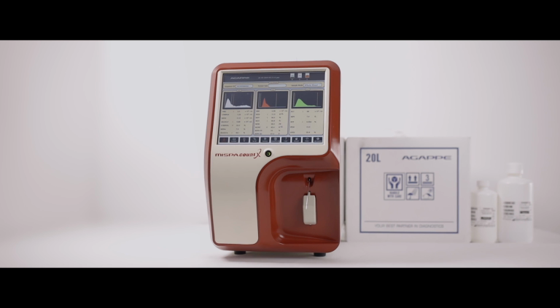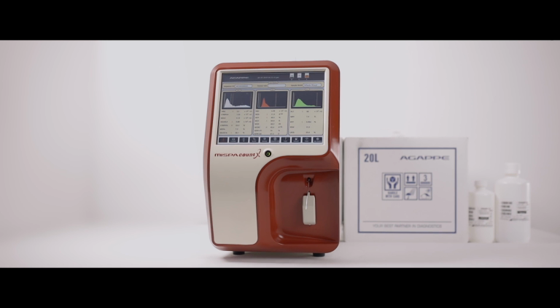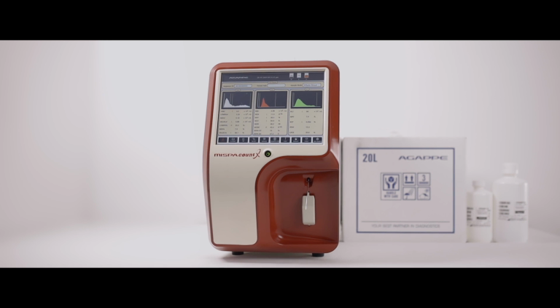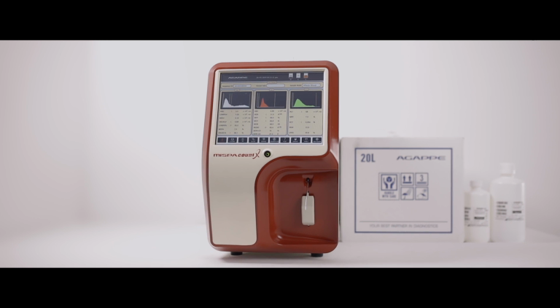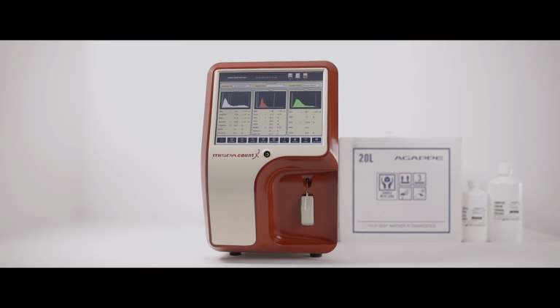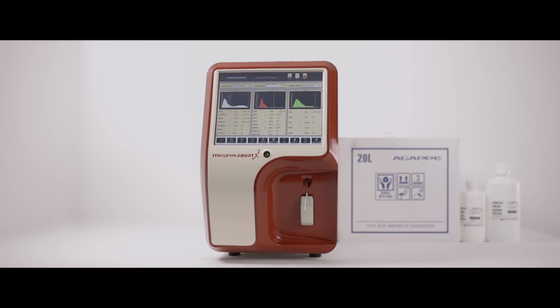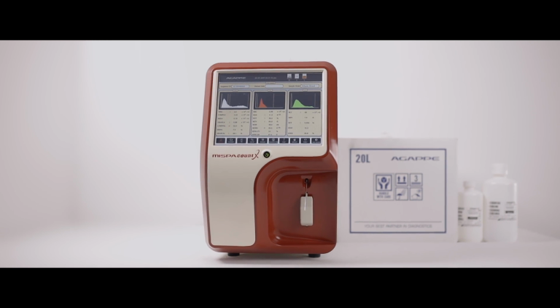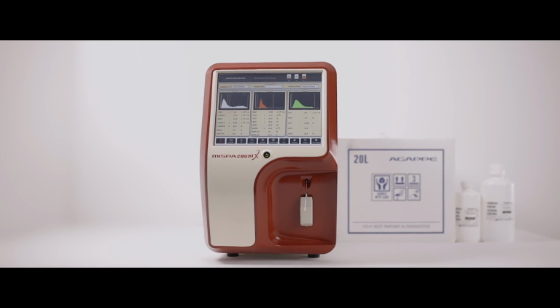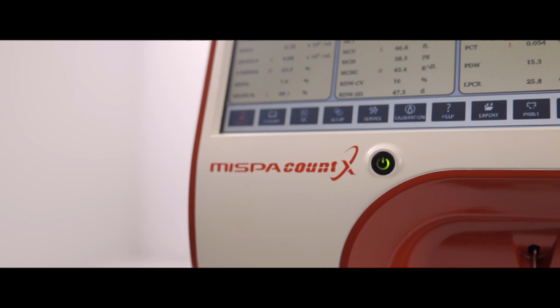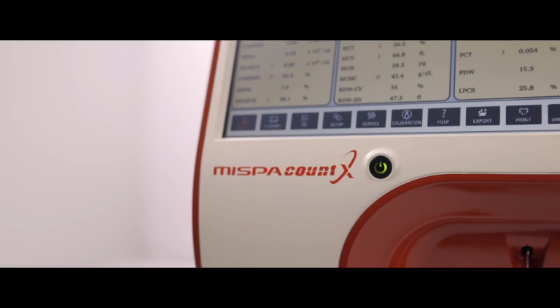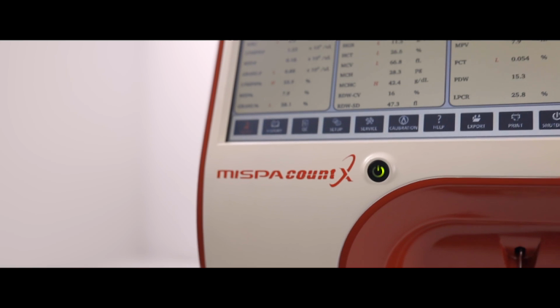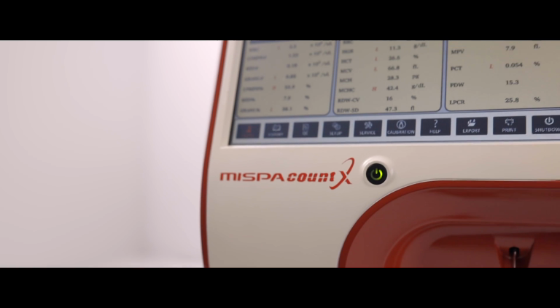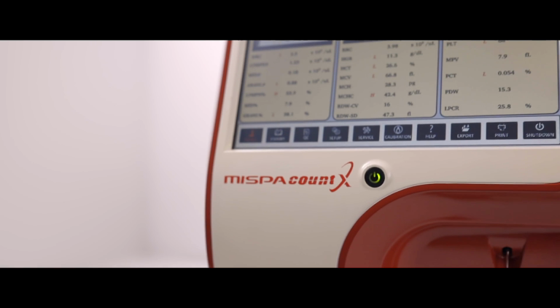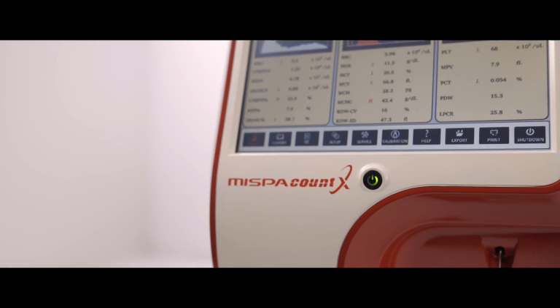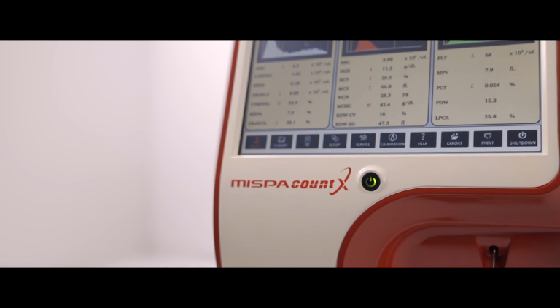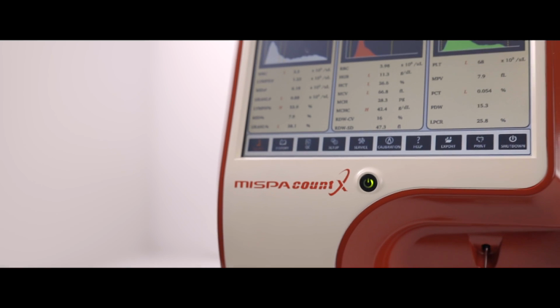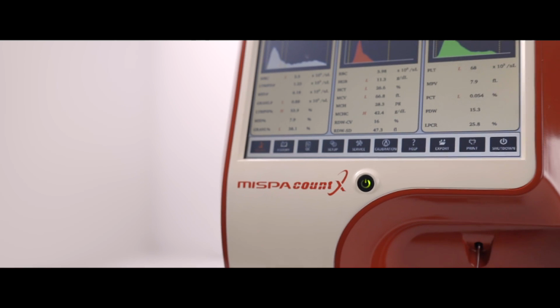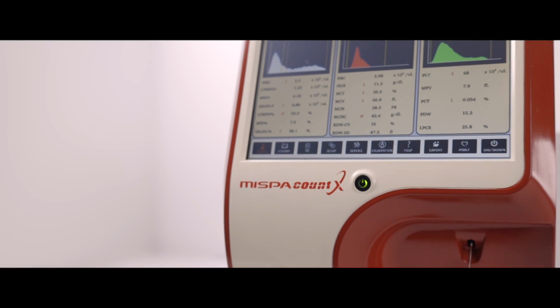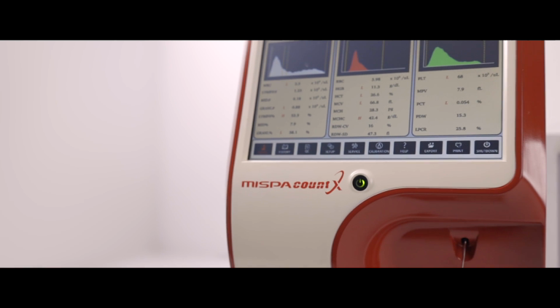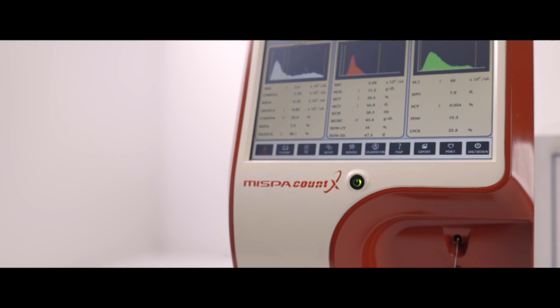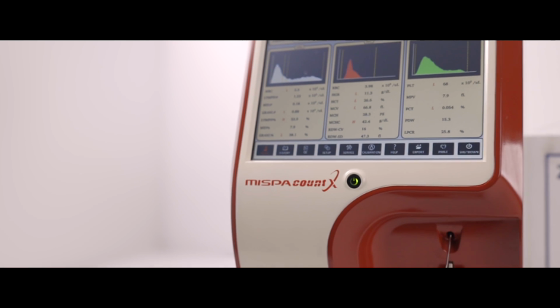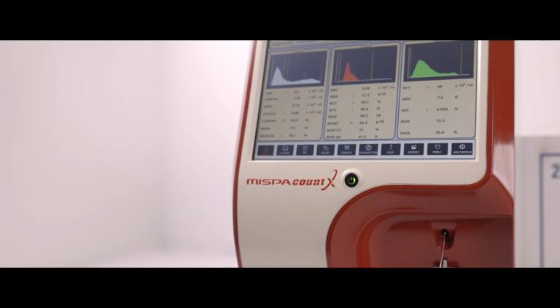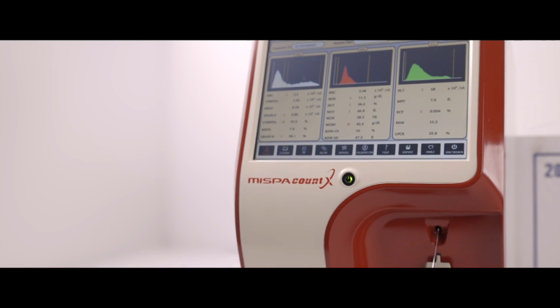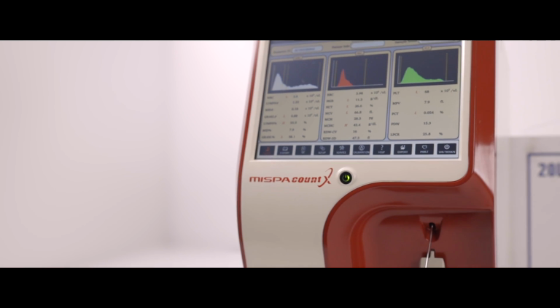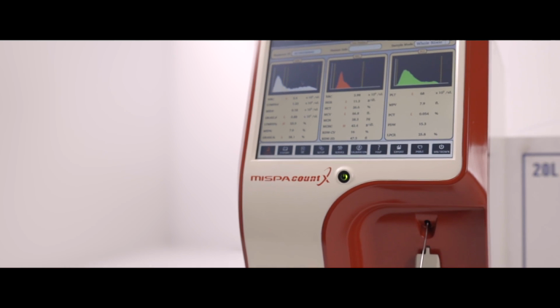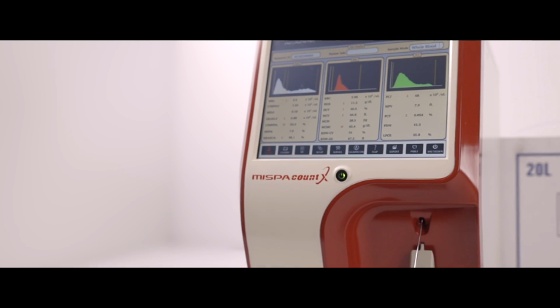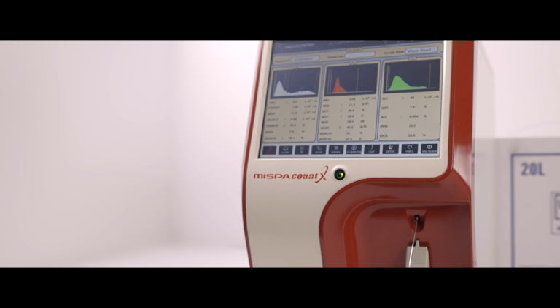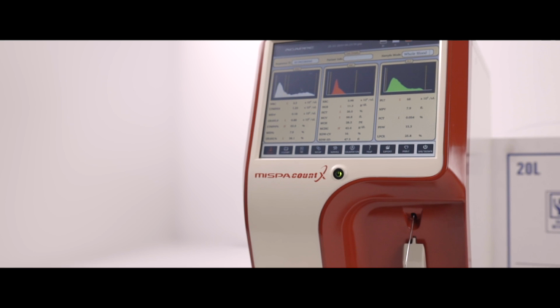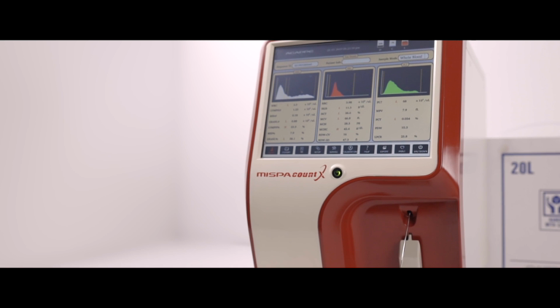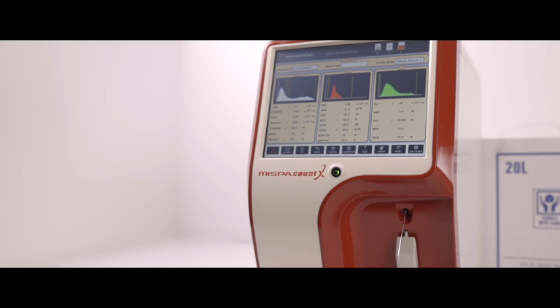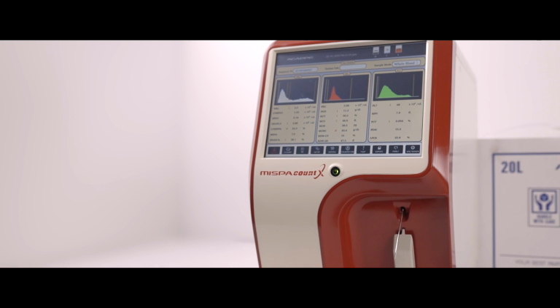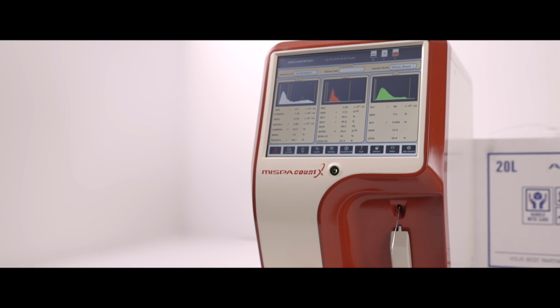MISPA Count X is Agape's first indigenously built, advanced three-part hematology analyzer in the hematology series, where affordability meets reliability.